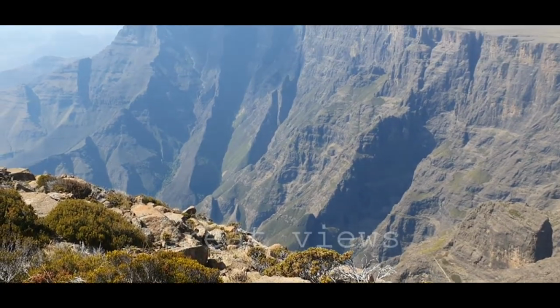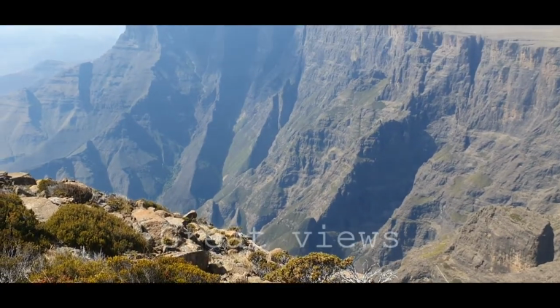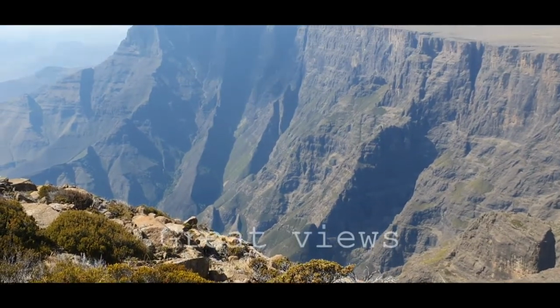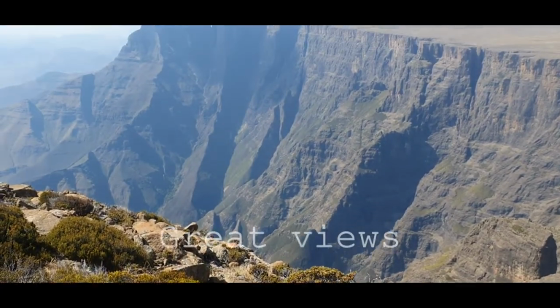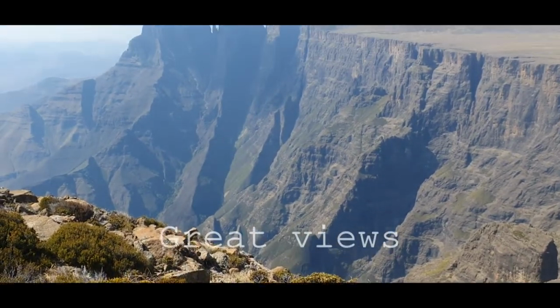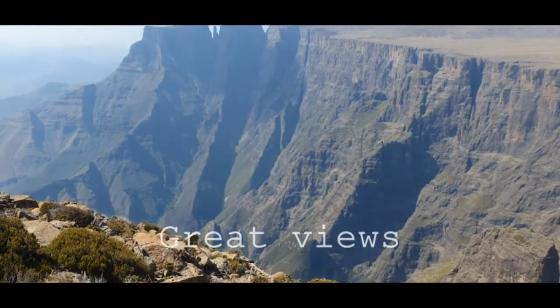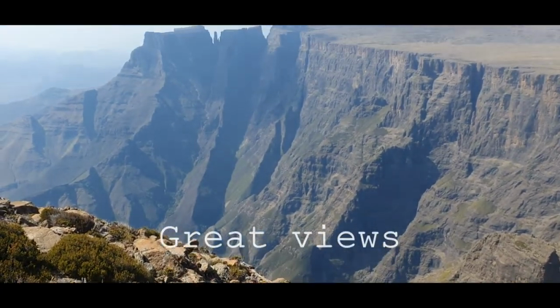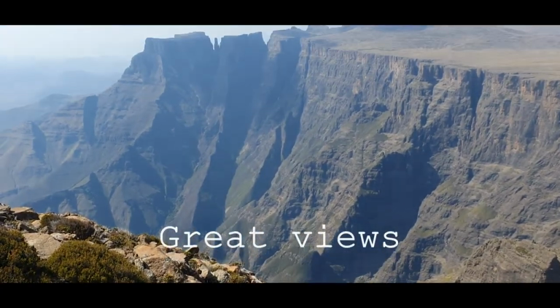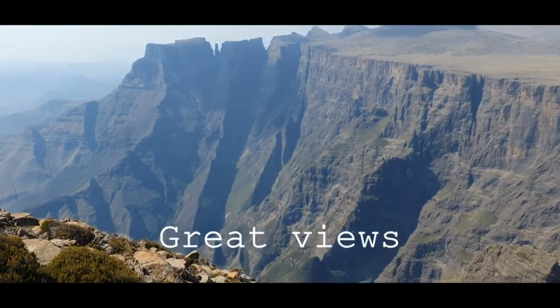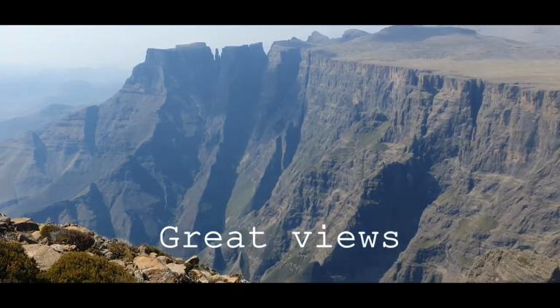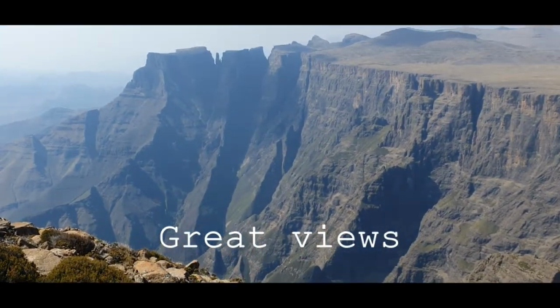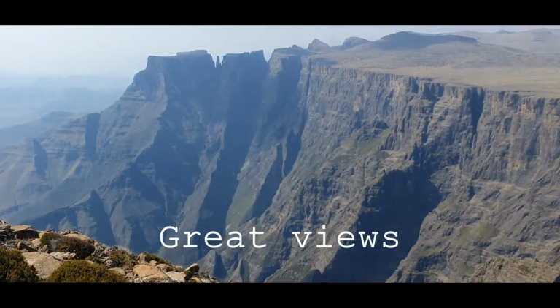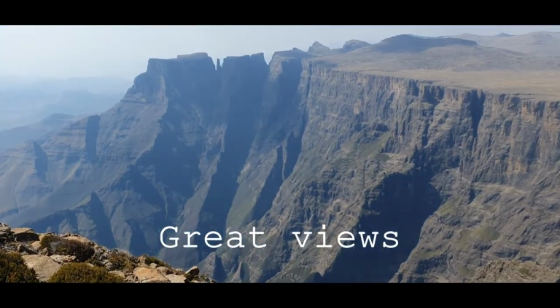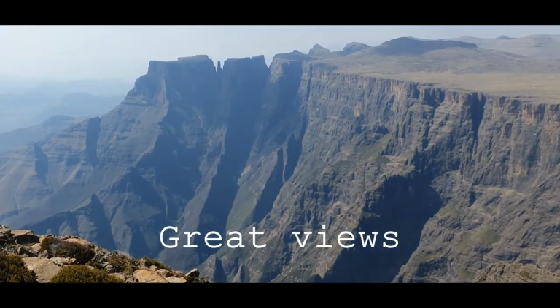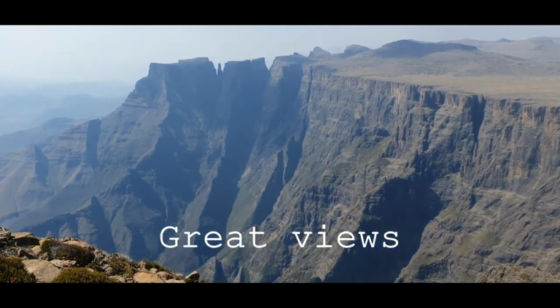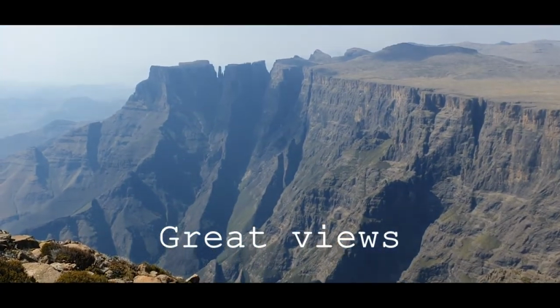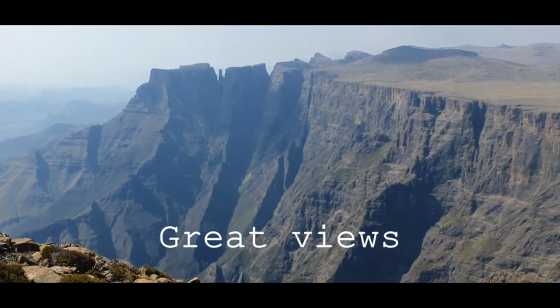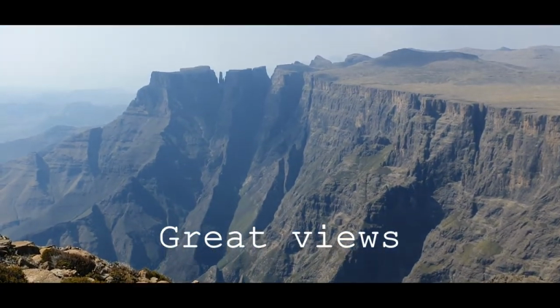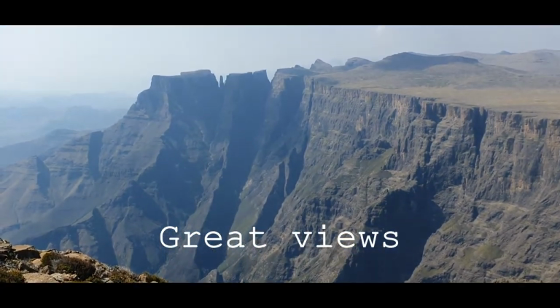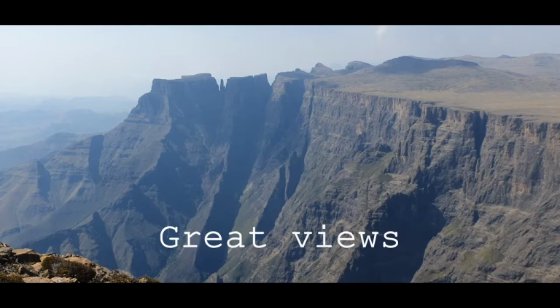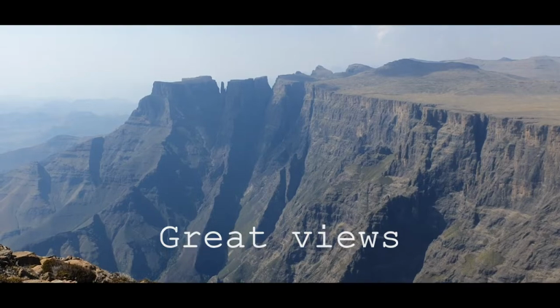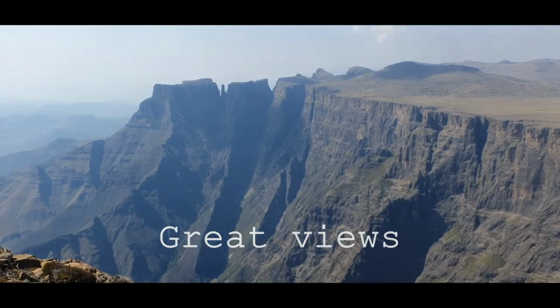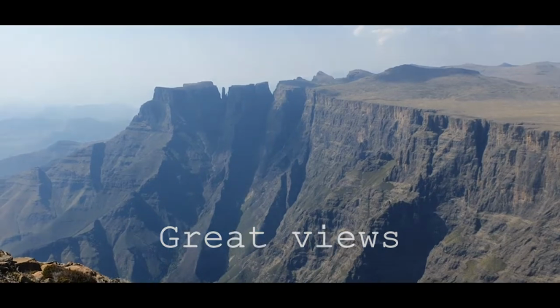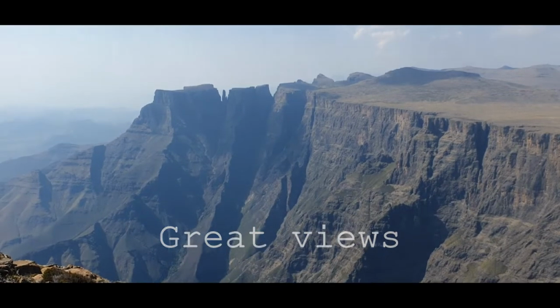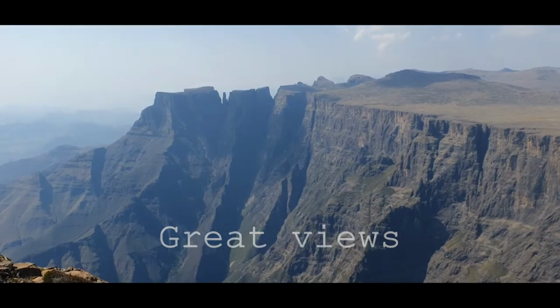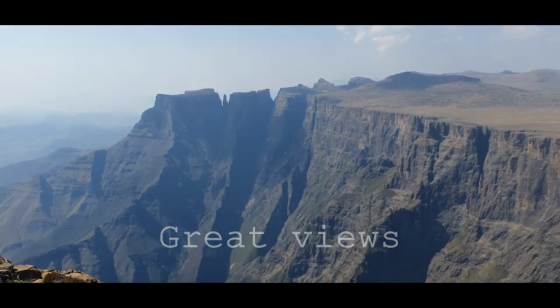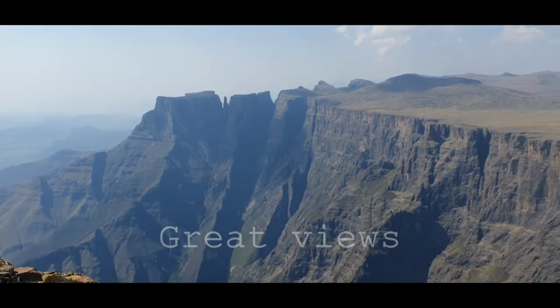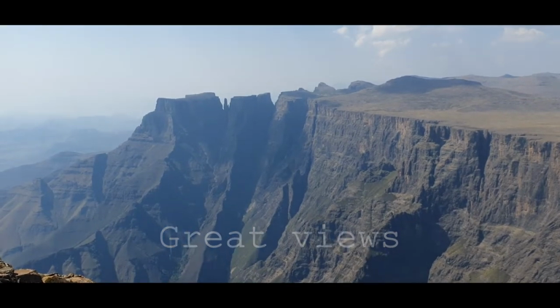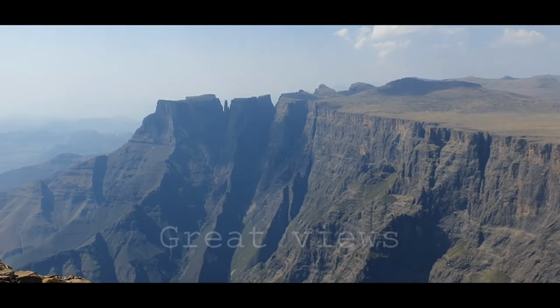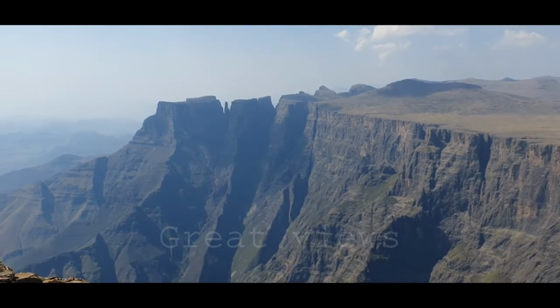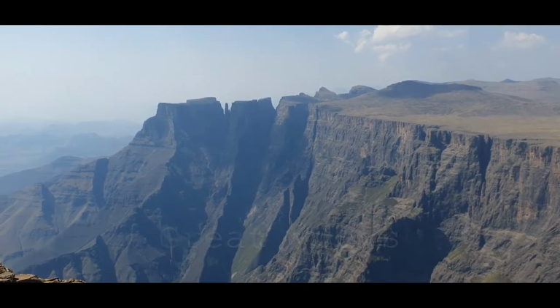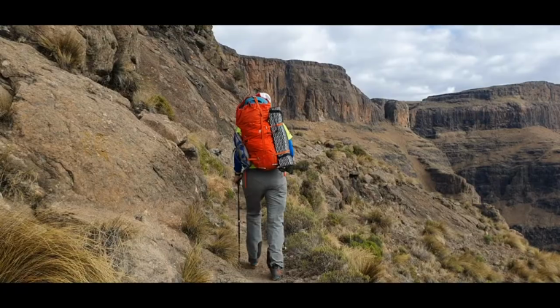There is stunning scenery and the approach takes about one and a half hours of hiking.